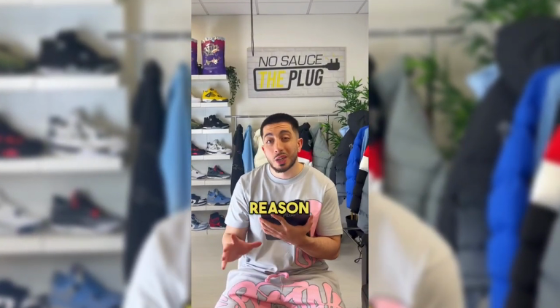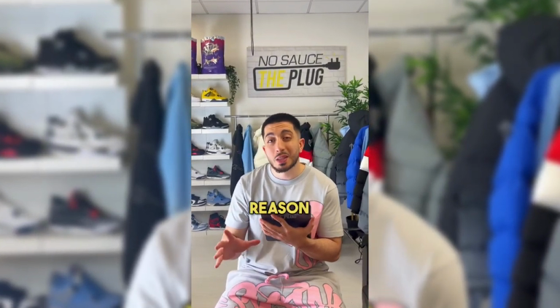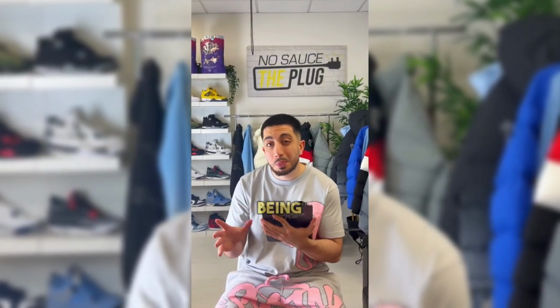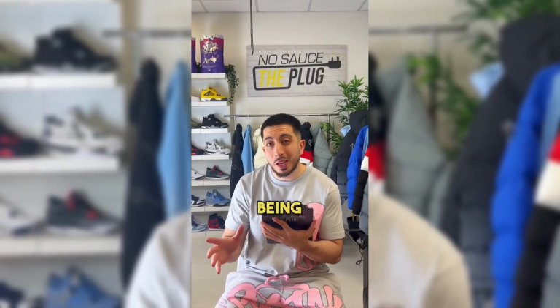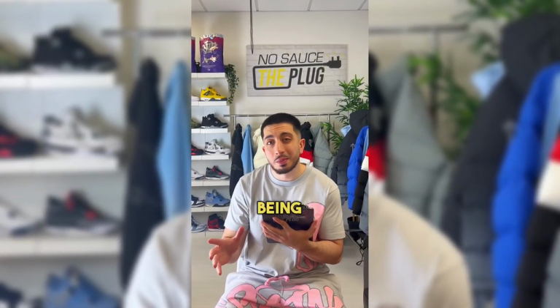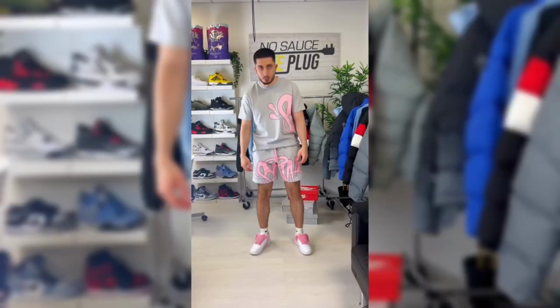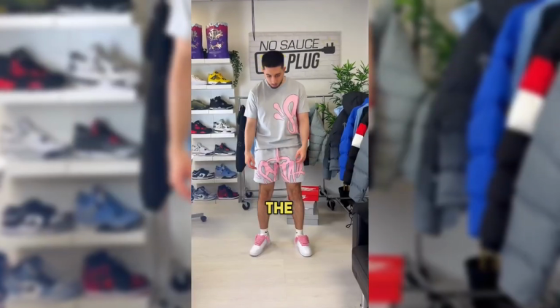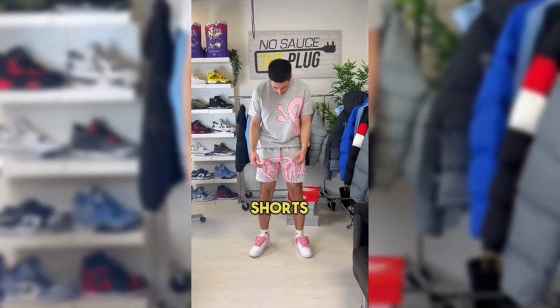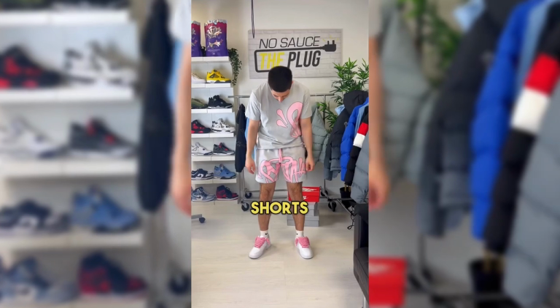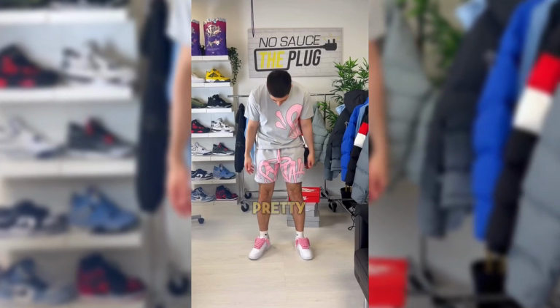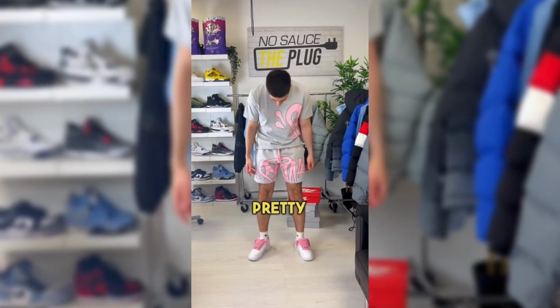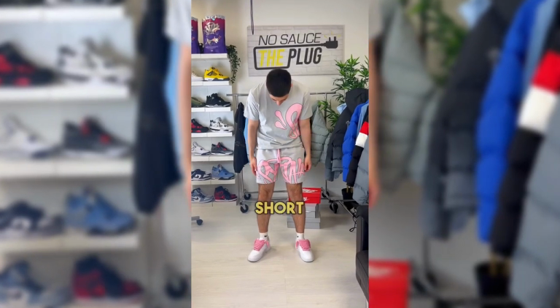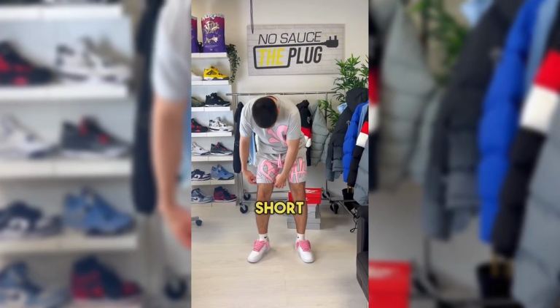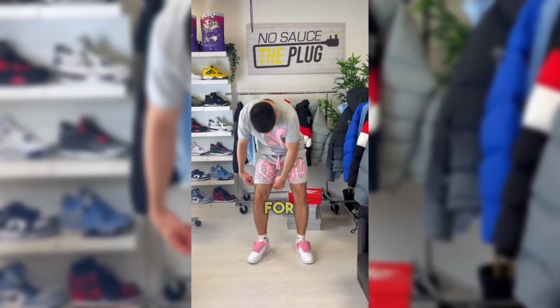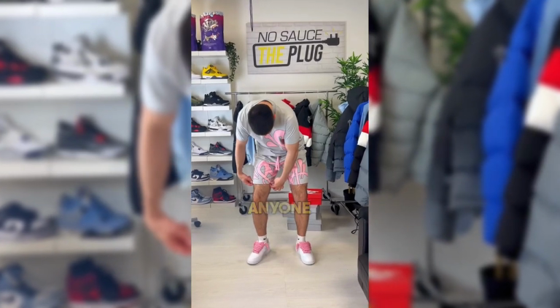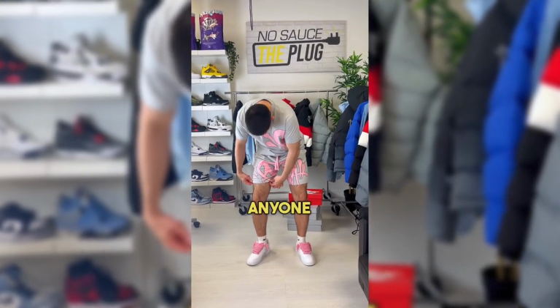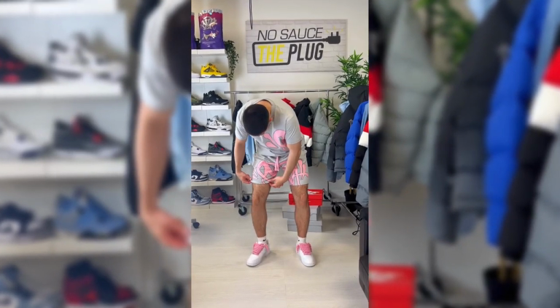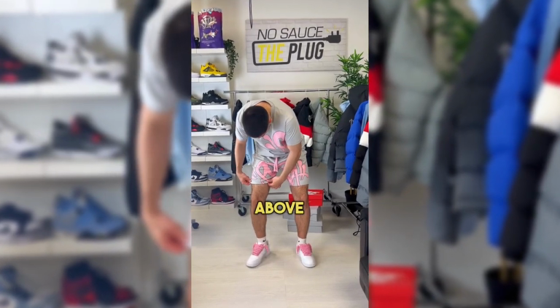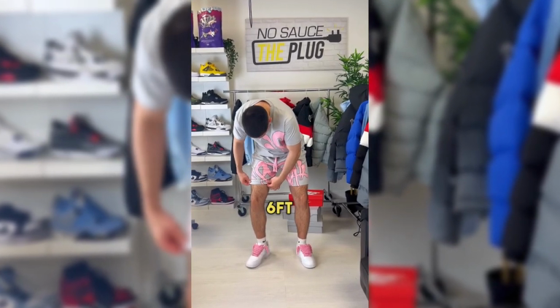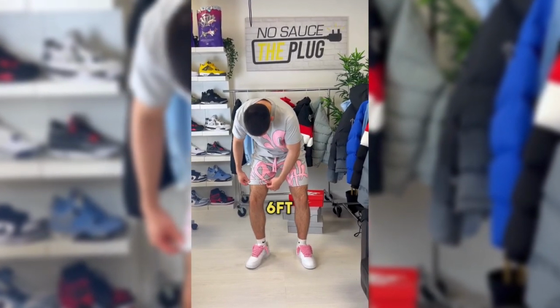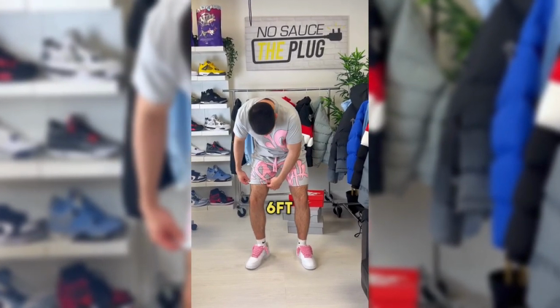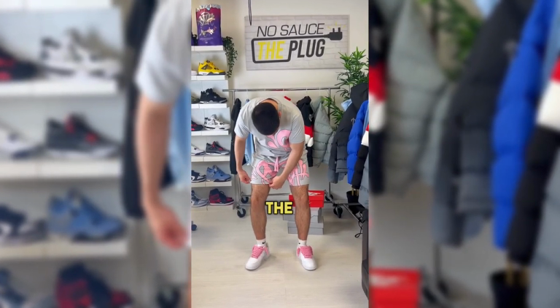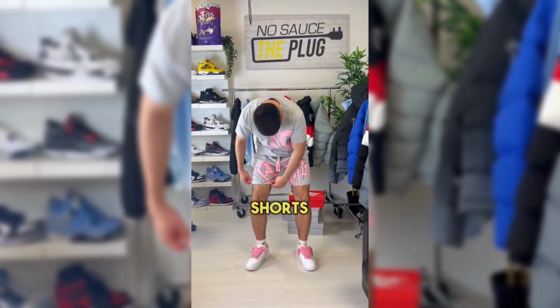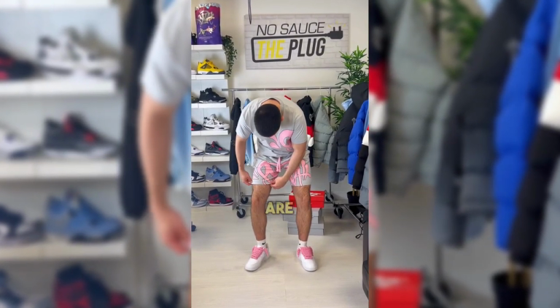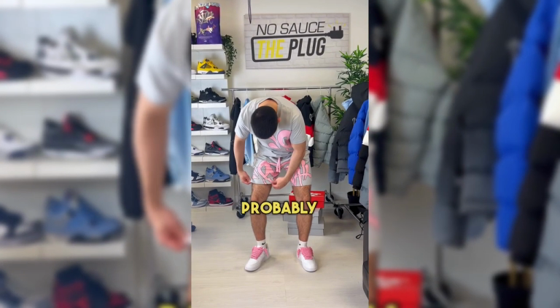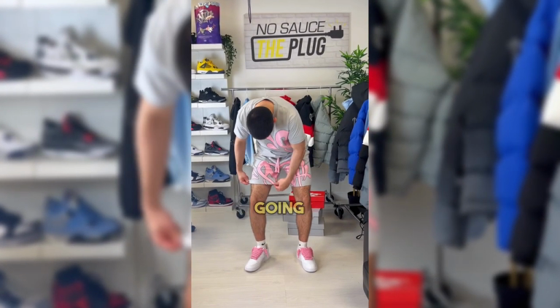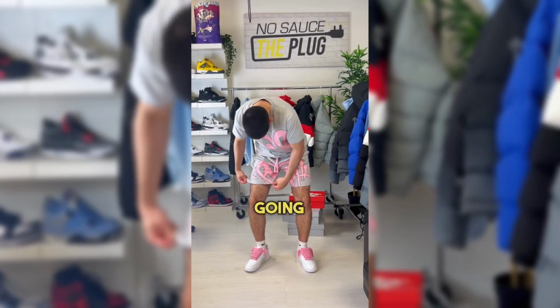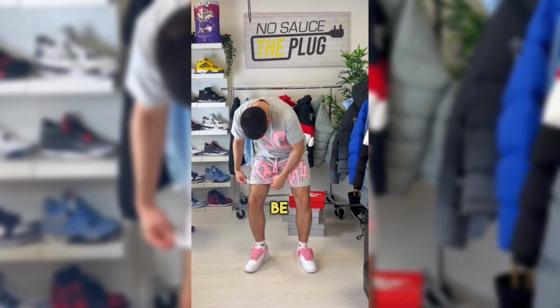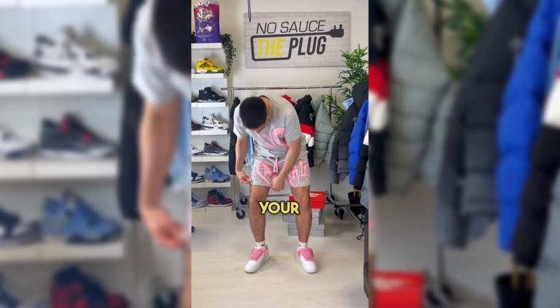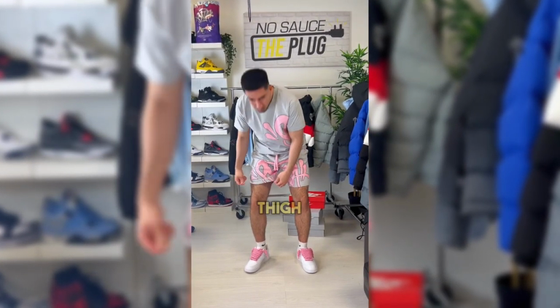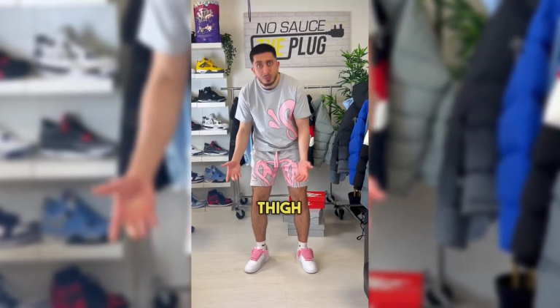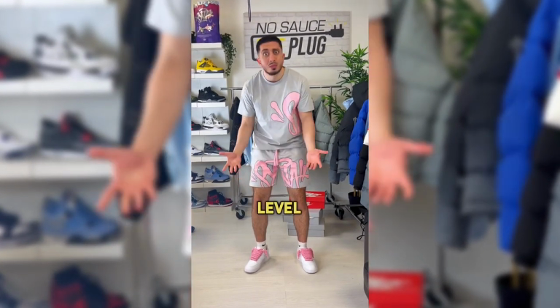Reason being, the shorts are pretty short. For anyone above 6 foot, the shorts are probably going to be at your thigh level.